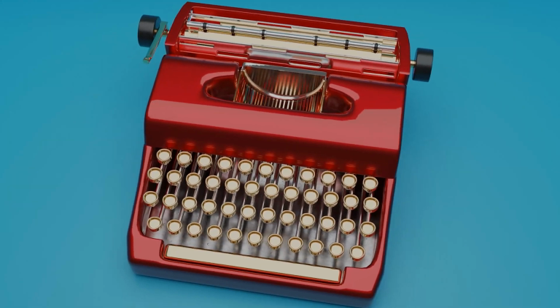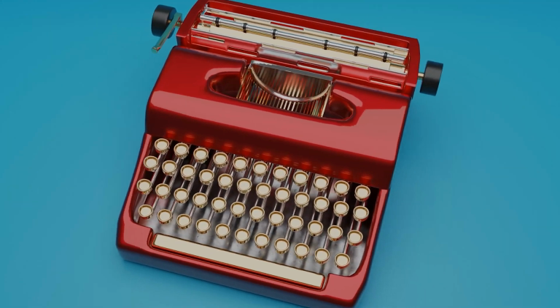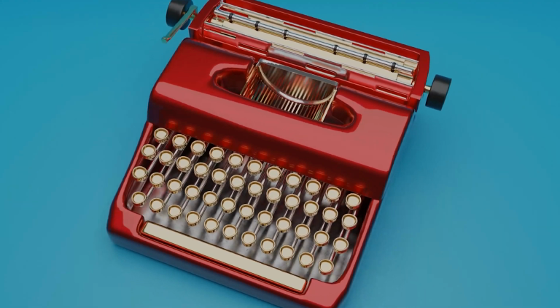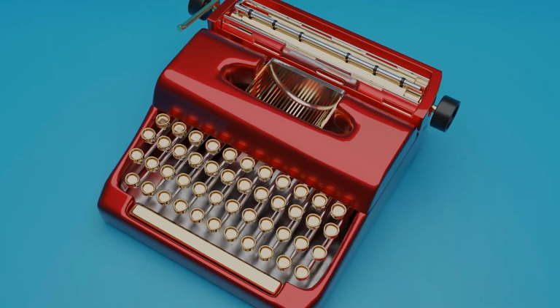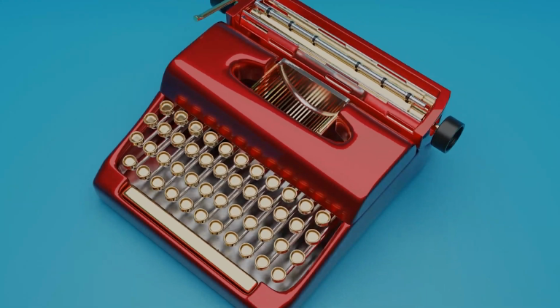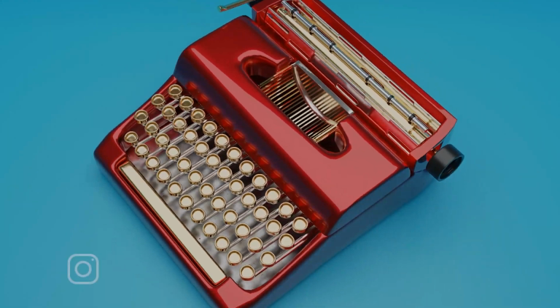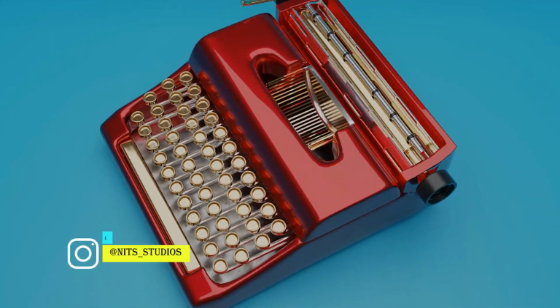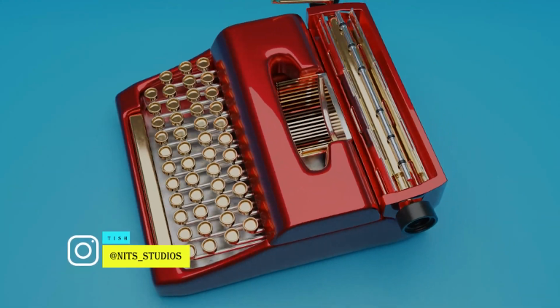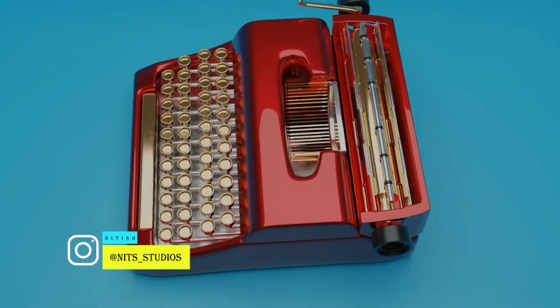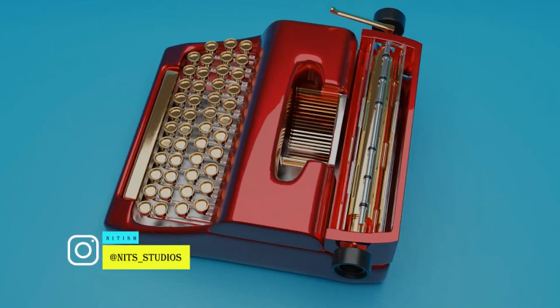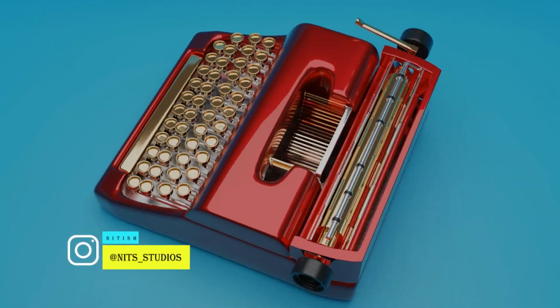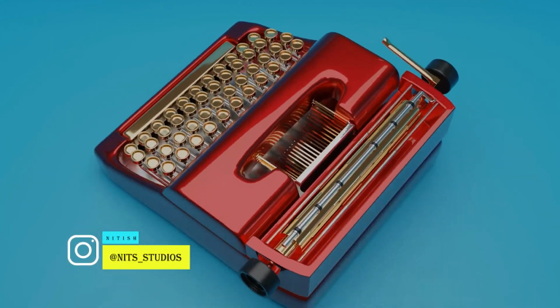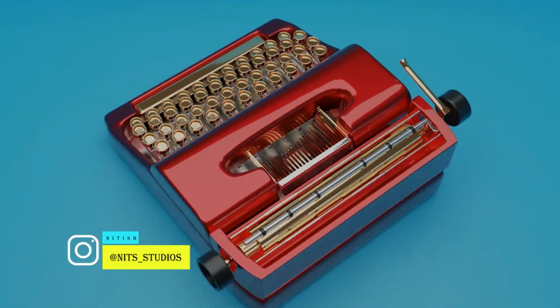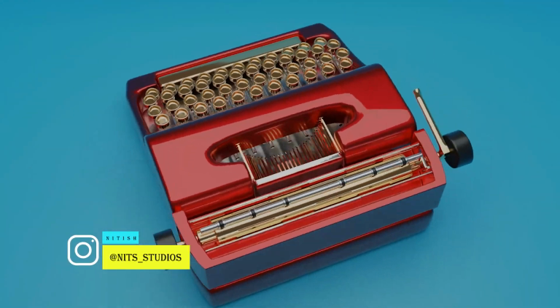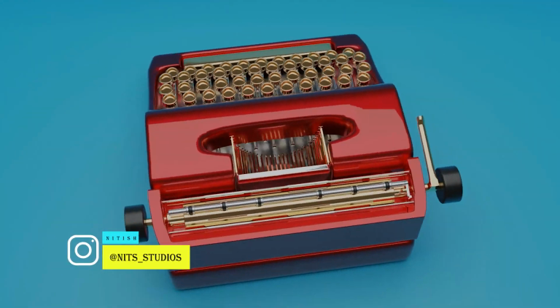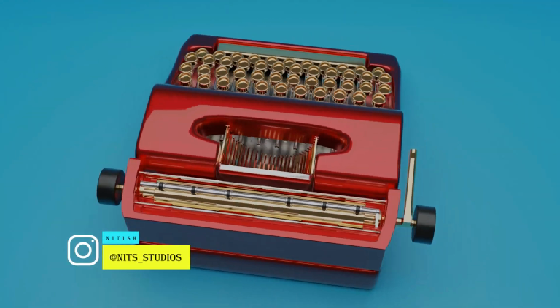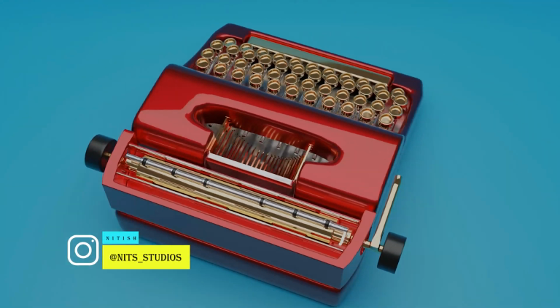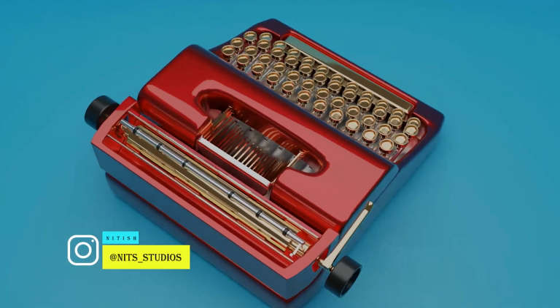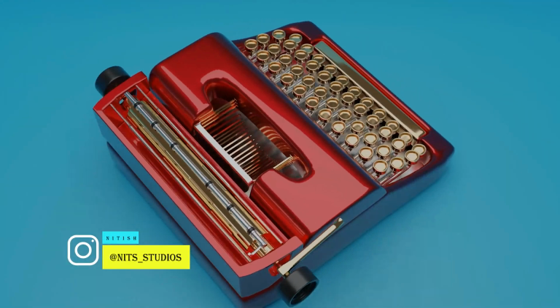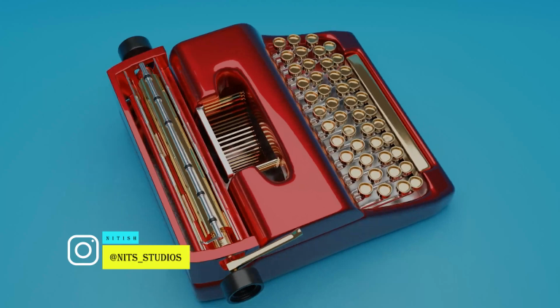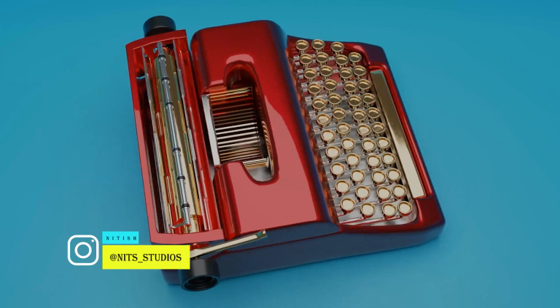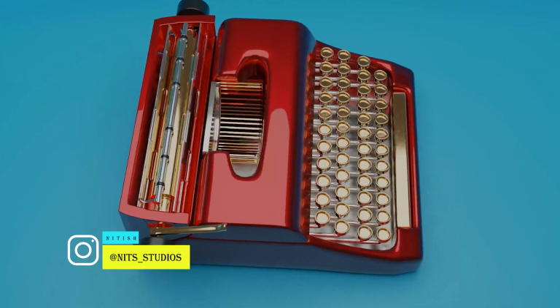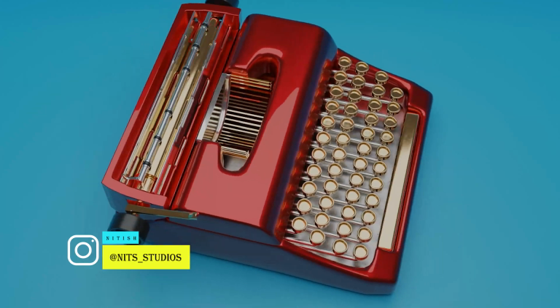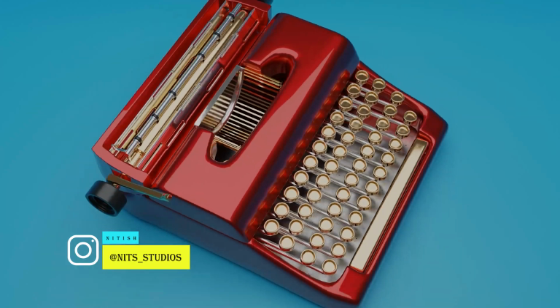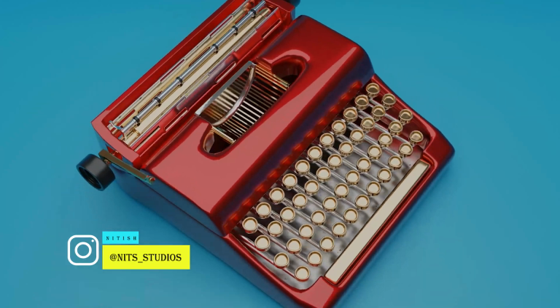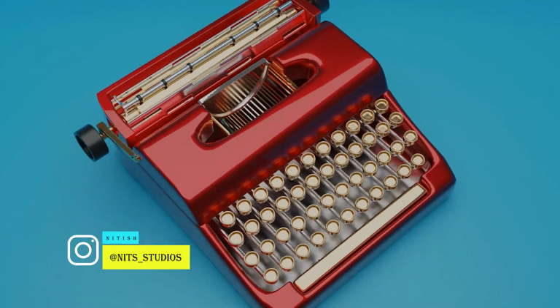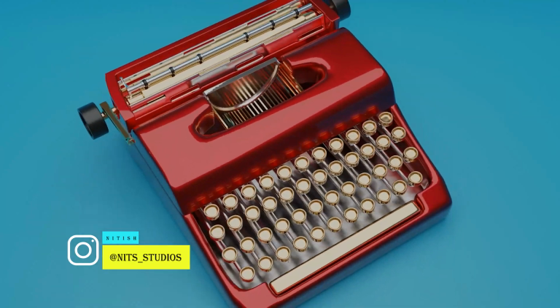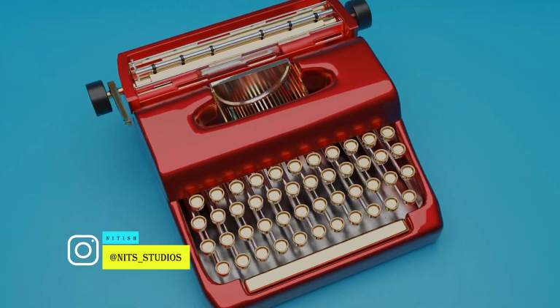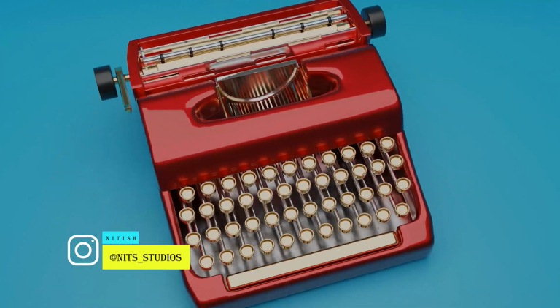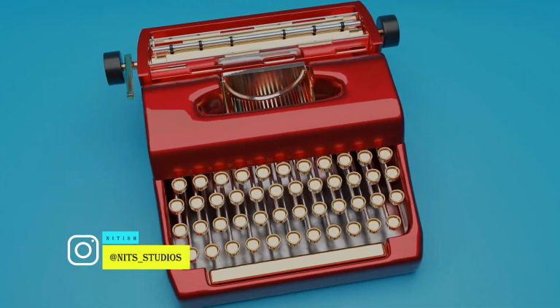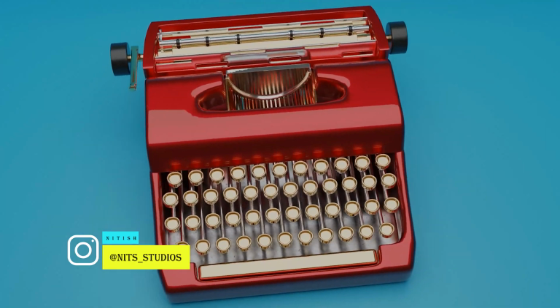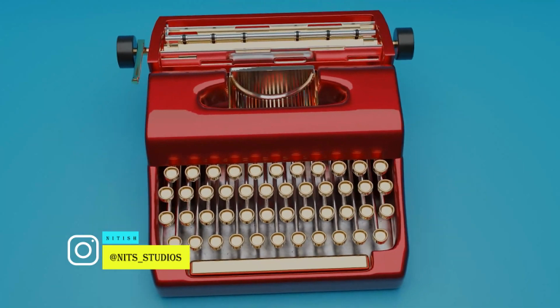Hi, this is Nitish from NET Studios. In this video we will learn how to quickly and easily make this photorealistic typewriter model in Blender.